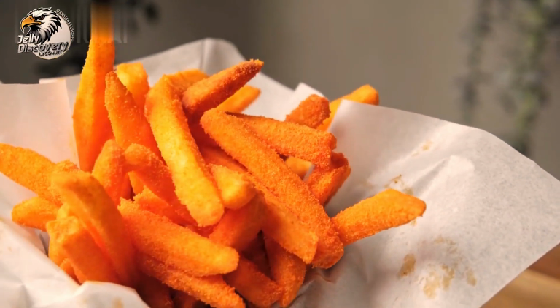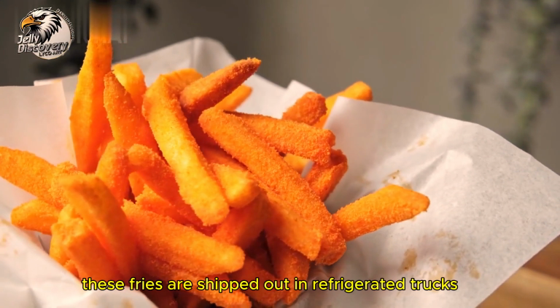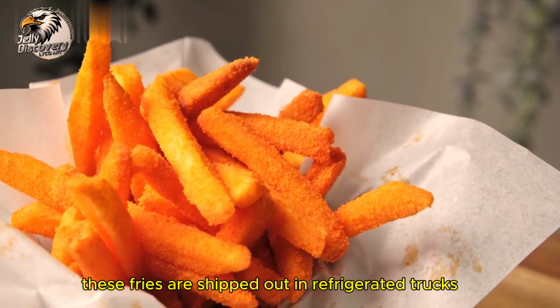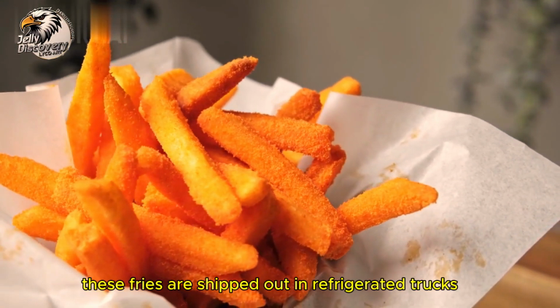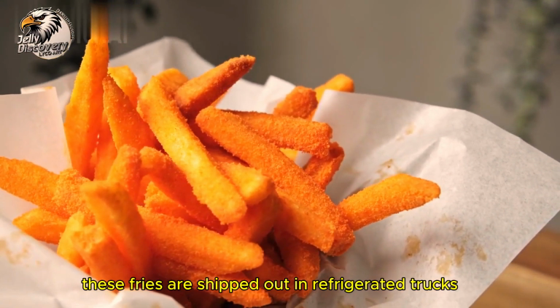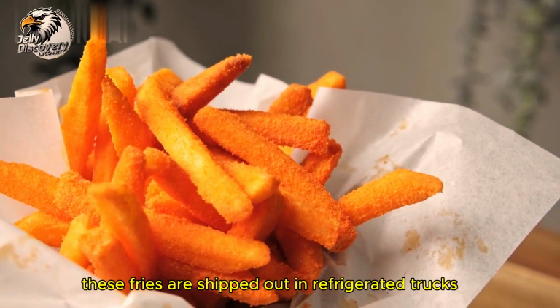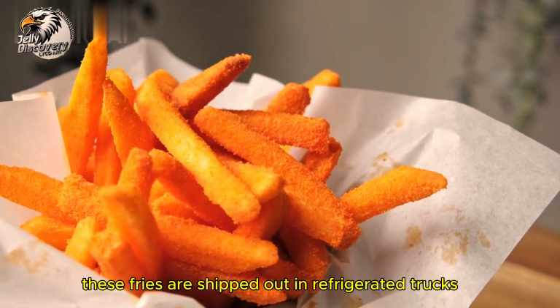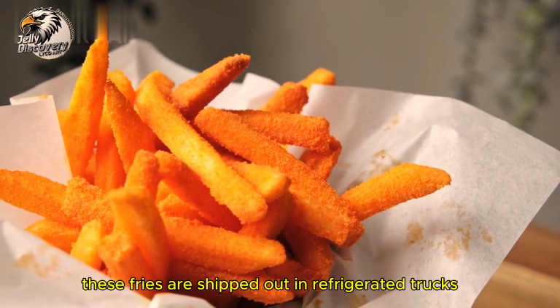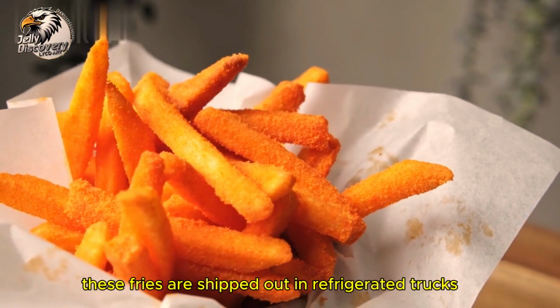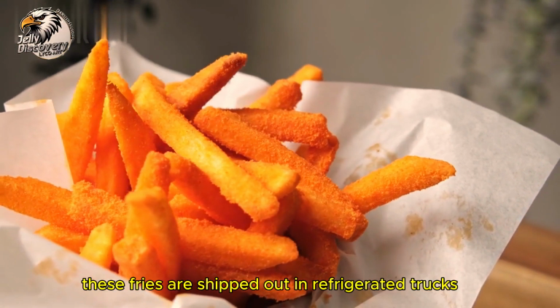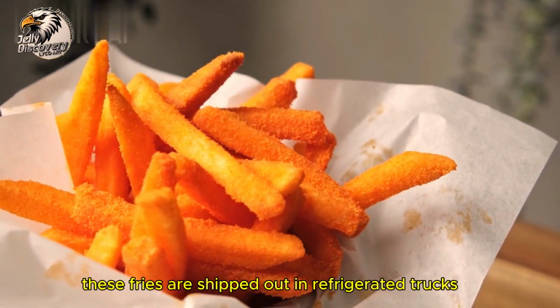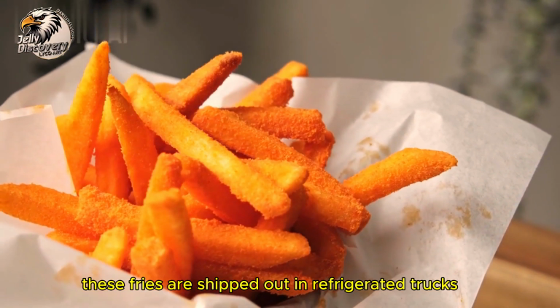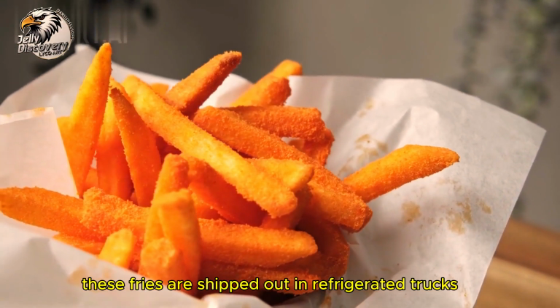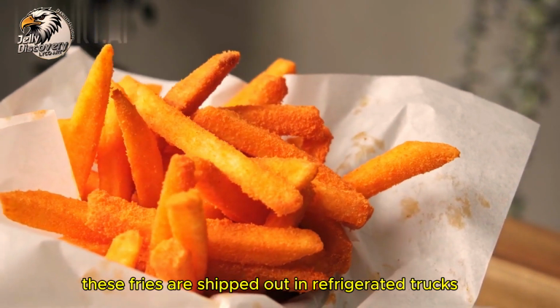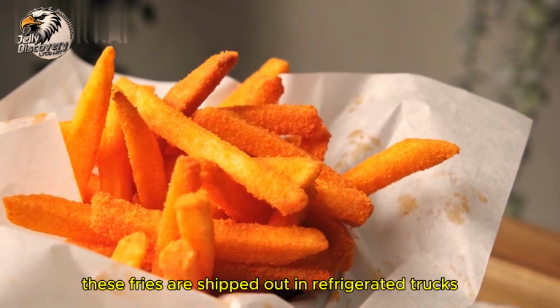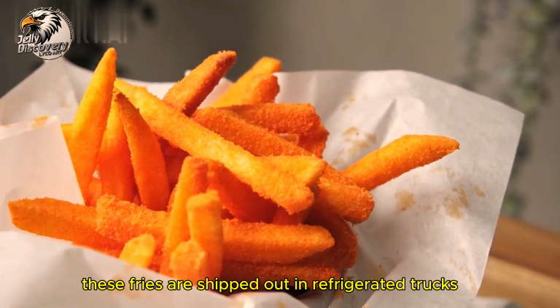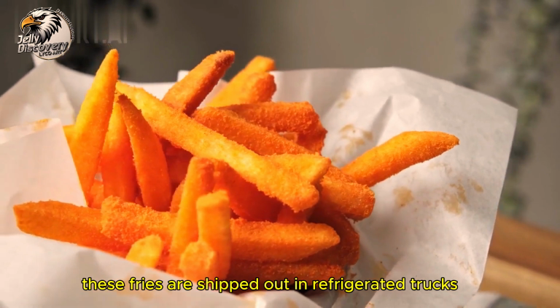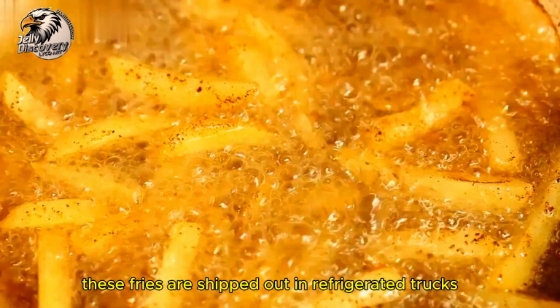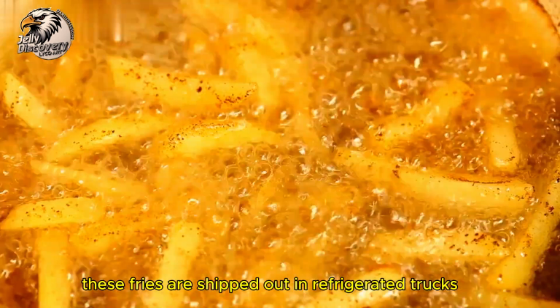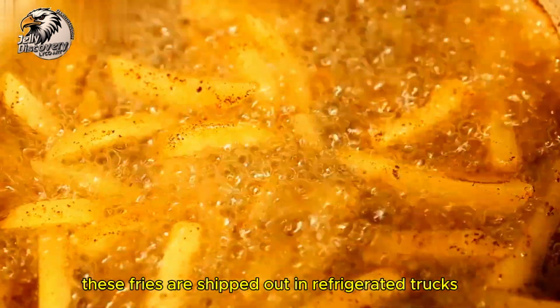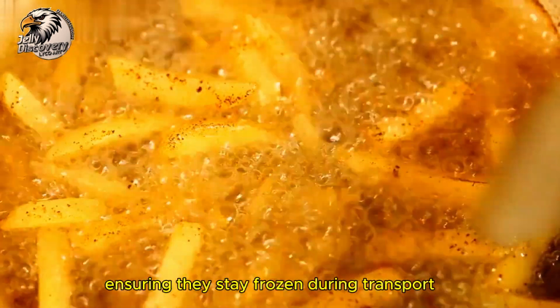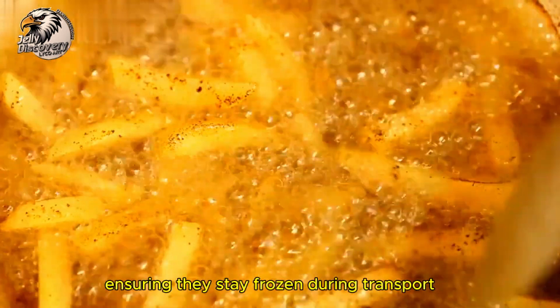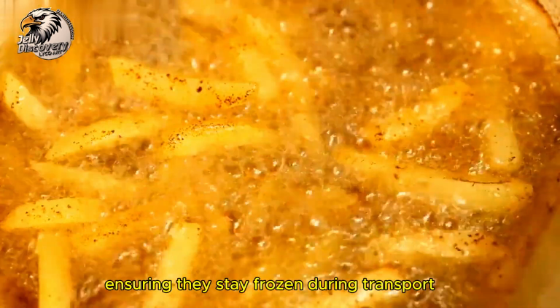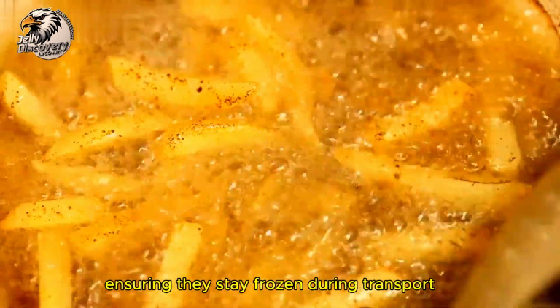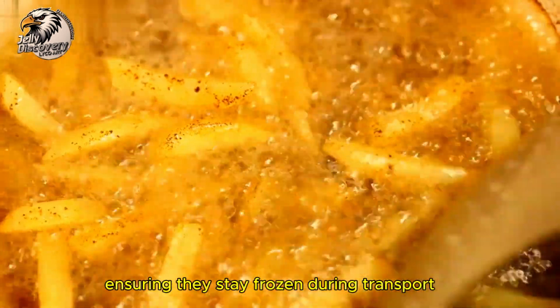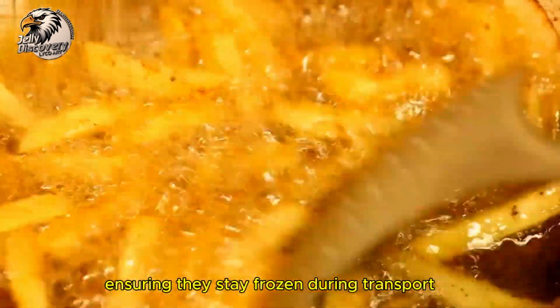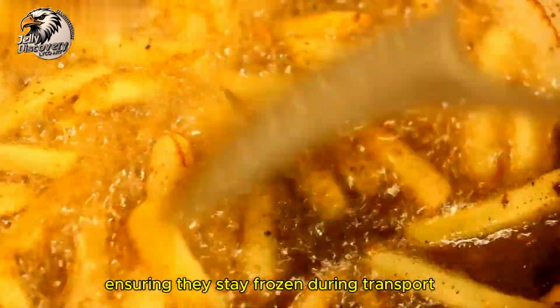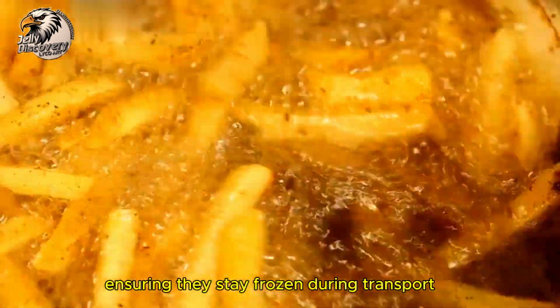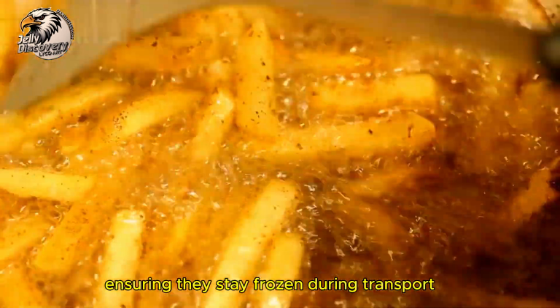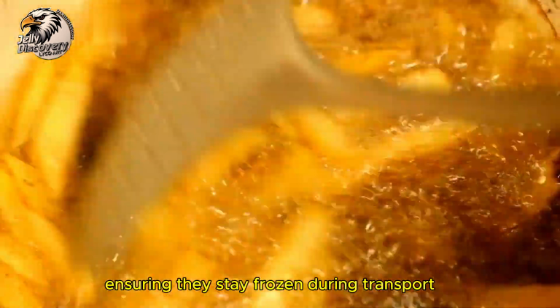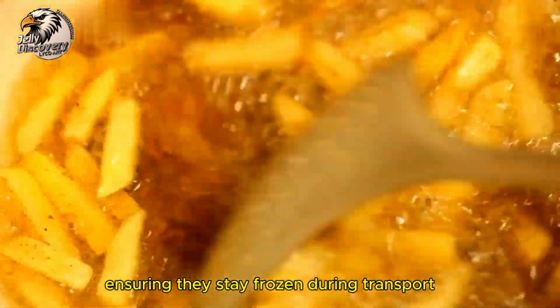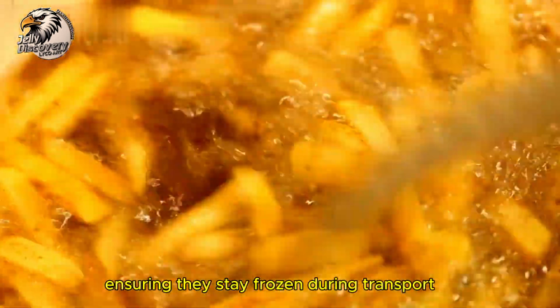From the factory, these fries are shipped out in refrigerated trucks, ensuring they stay frozen during transport.